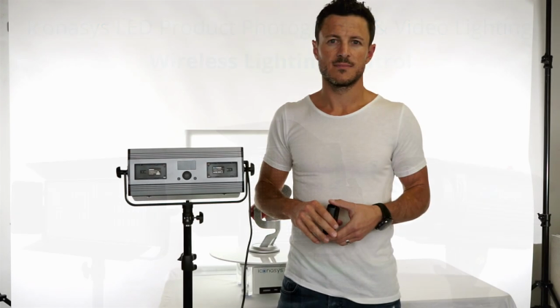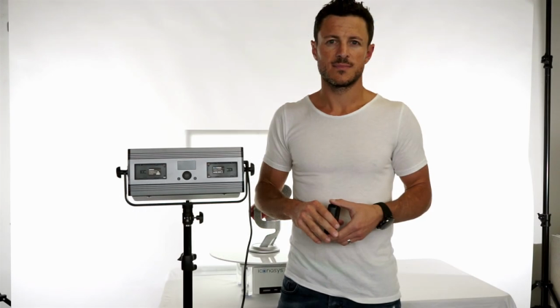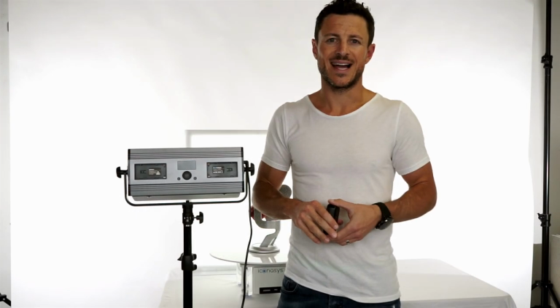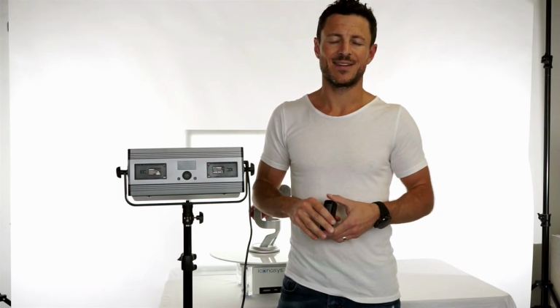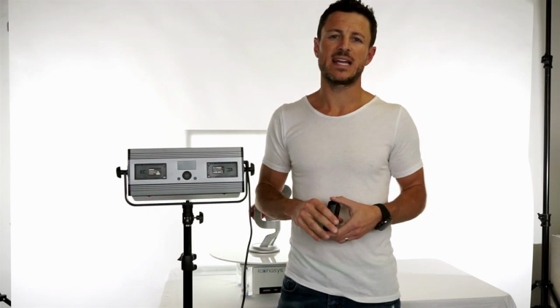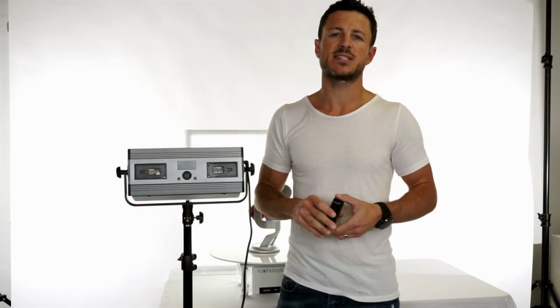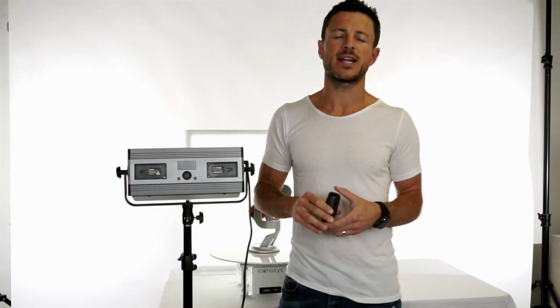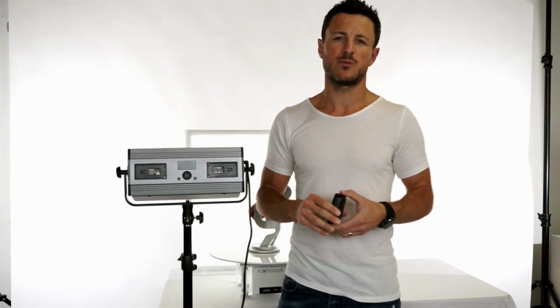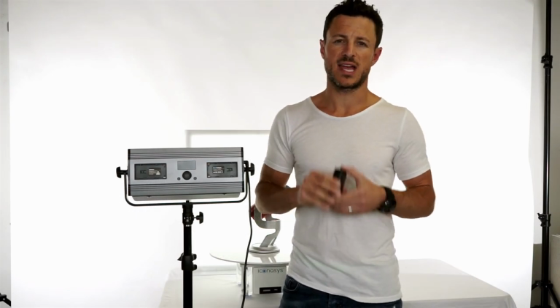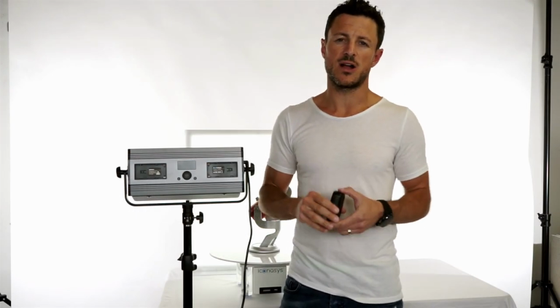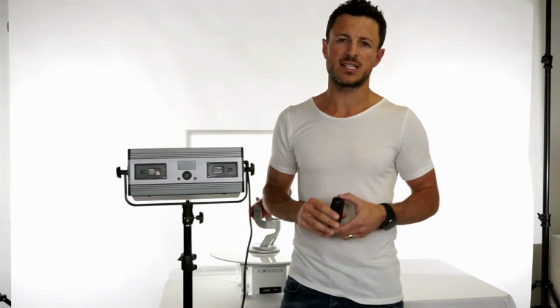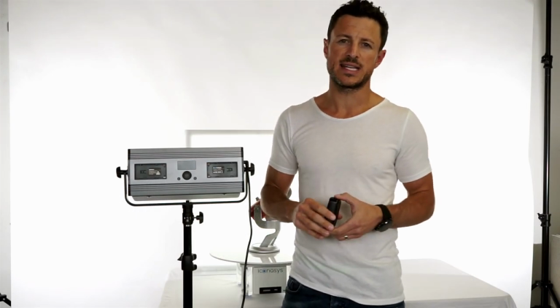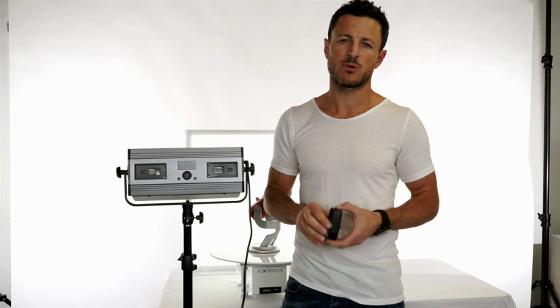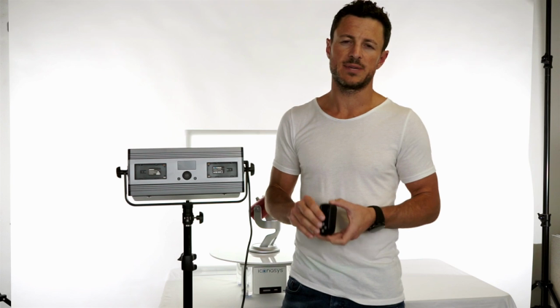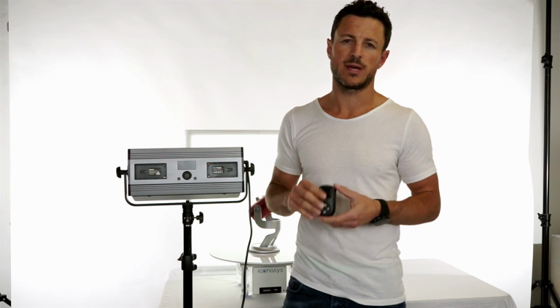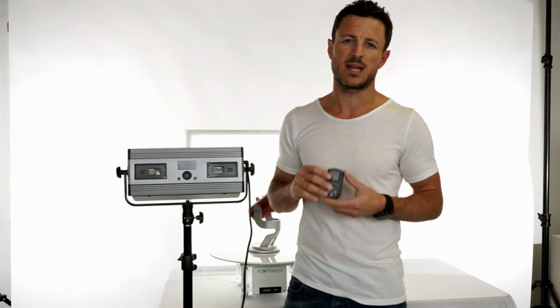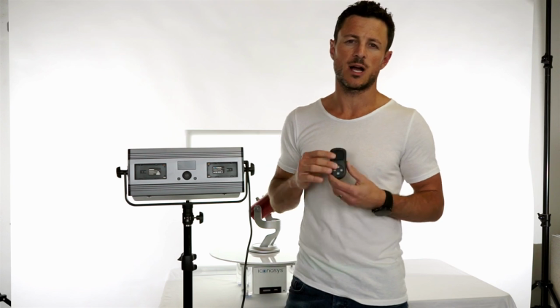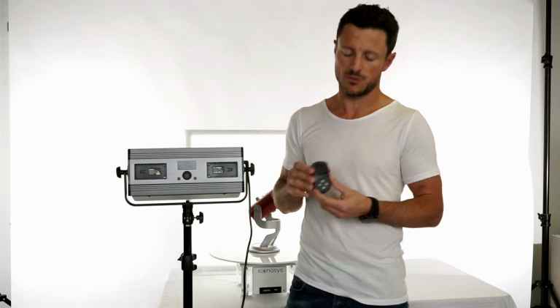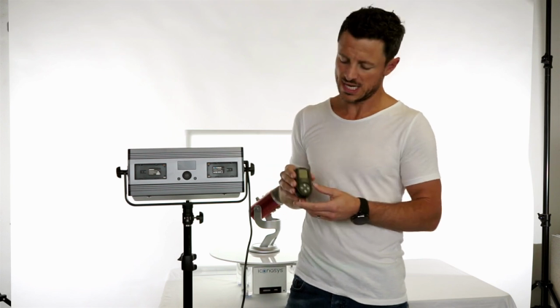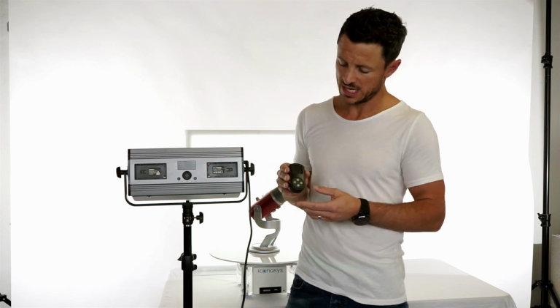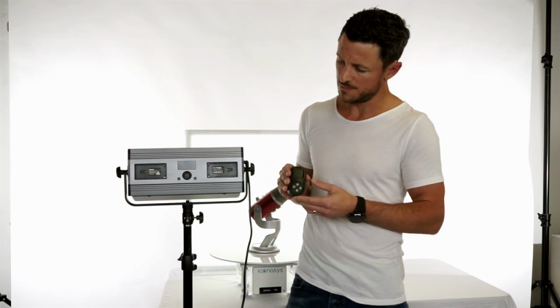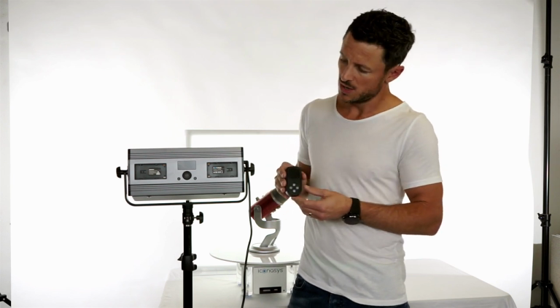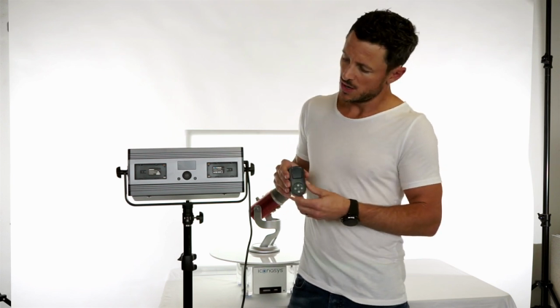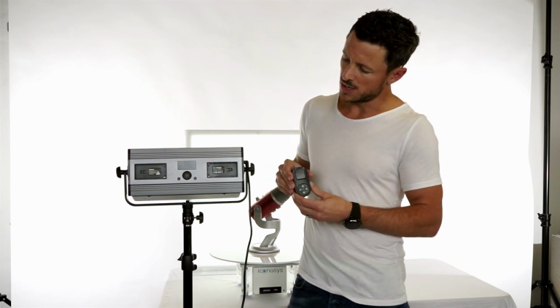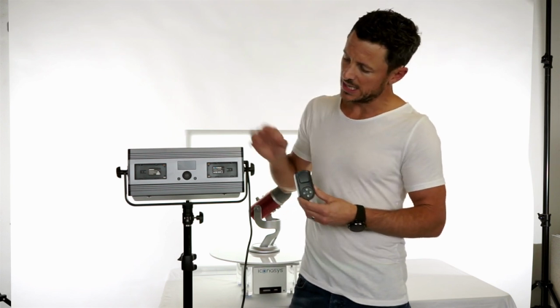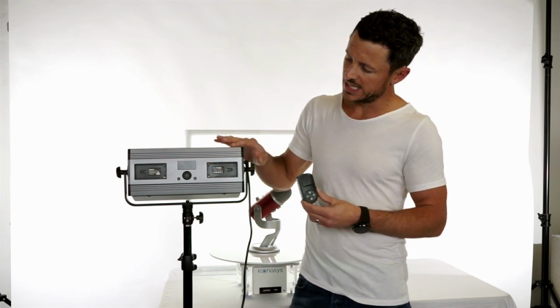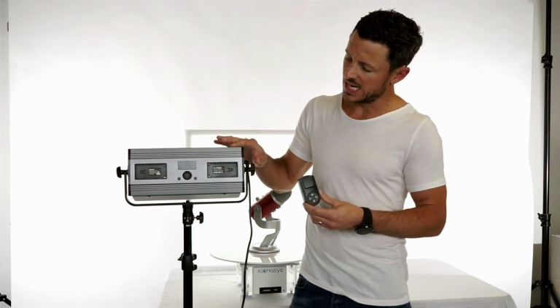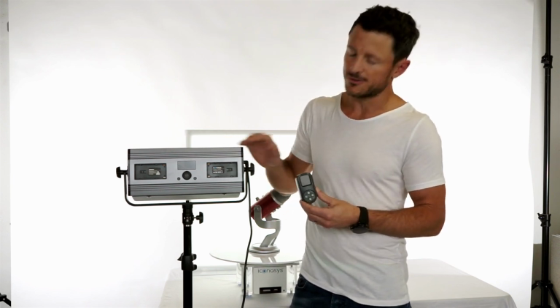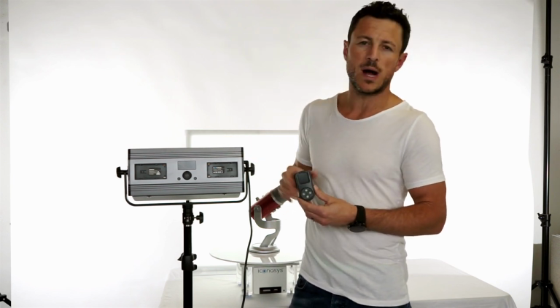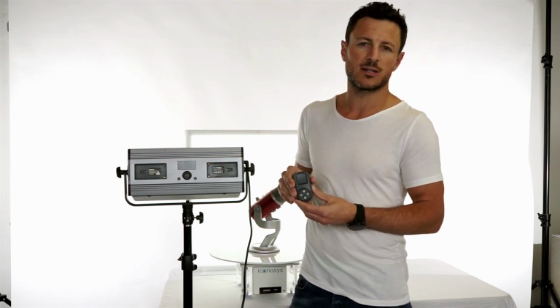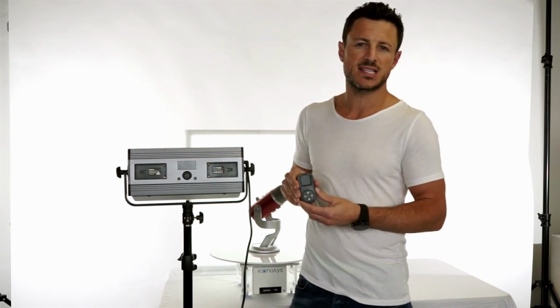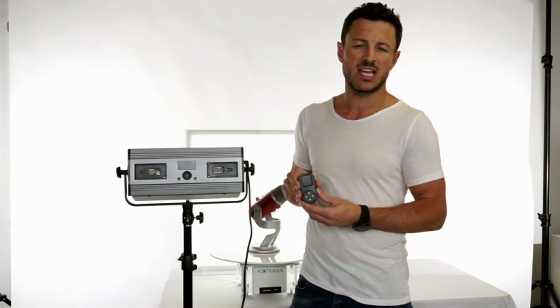Hi, my name is Michael with Iconisys. Today we're going to be doing a walkthrough setting up our LED lights for wireless dimming.